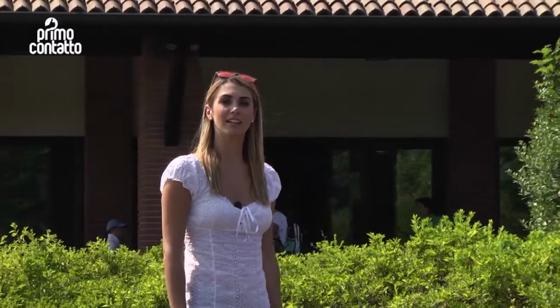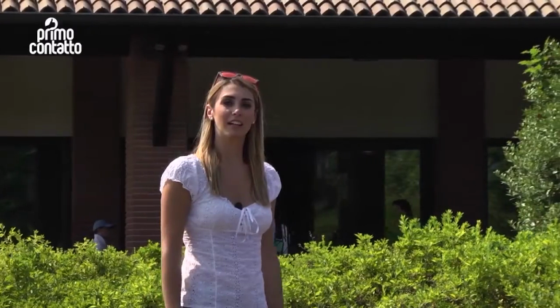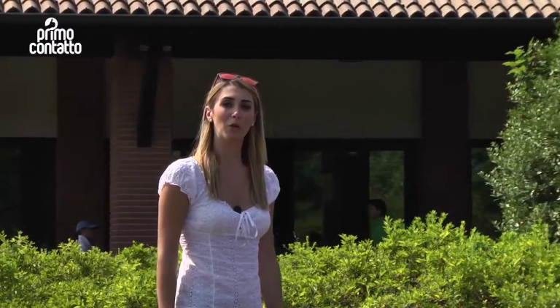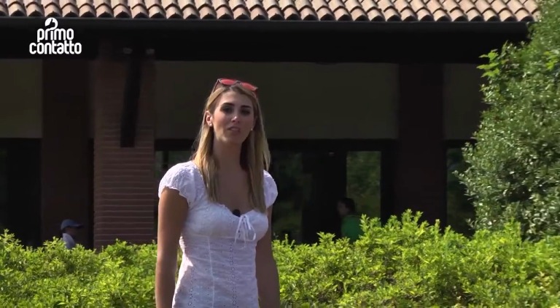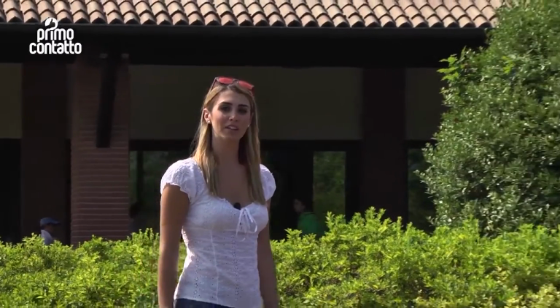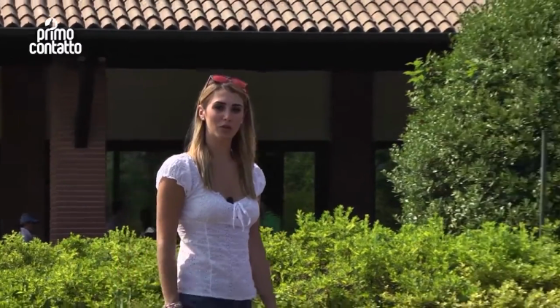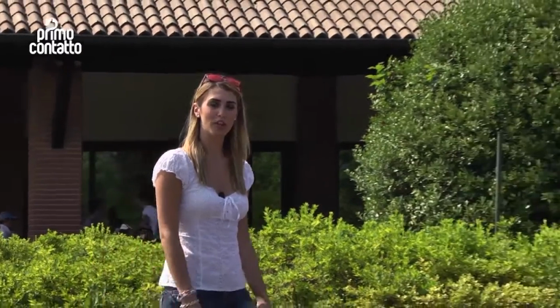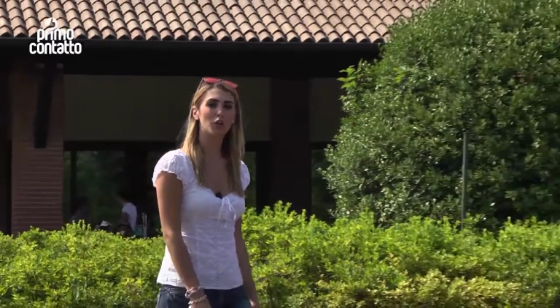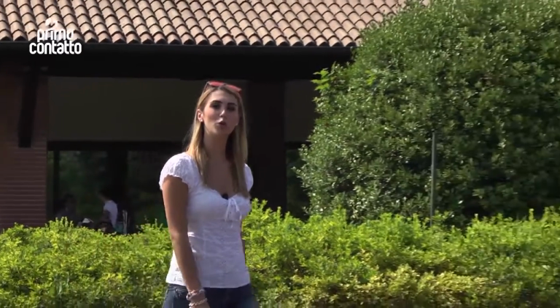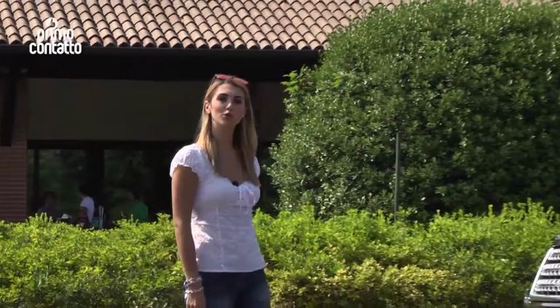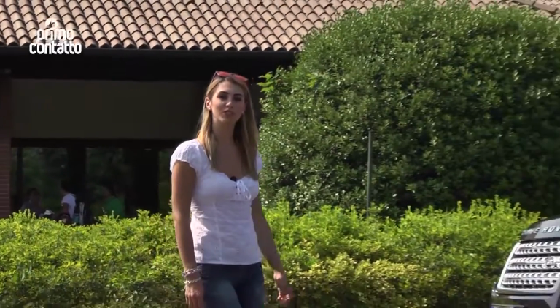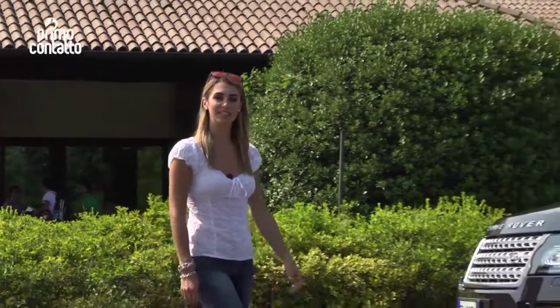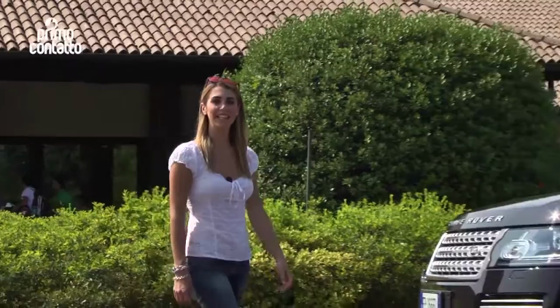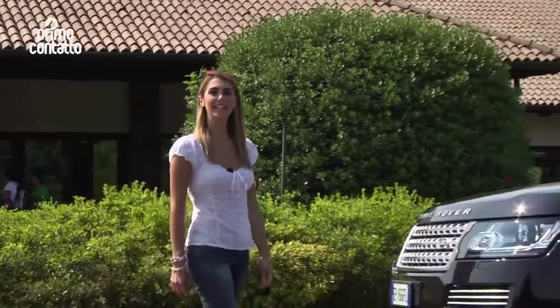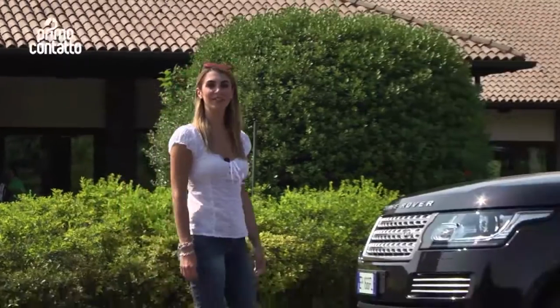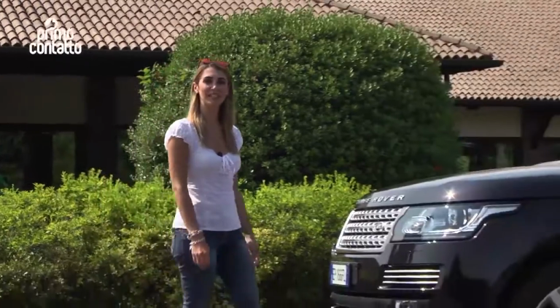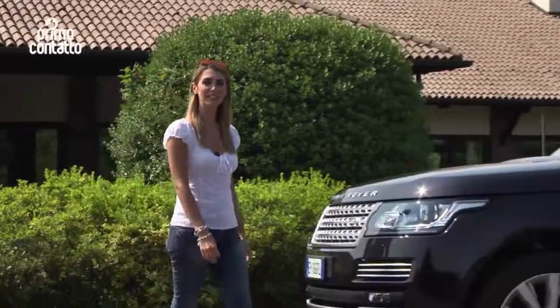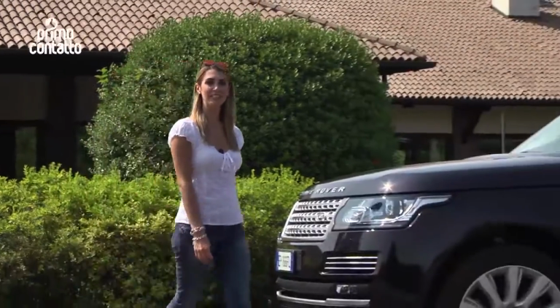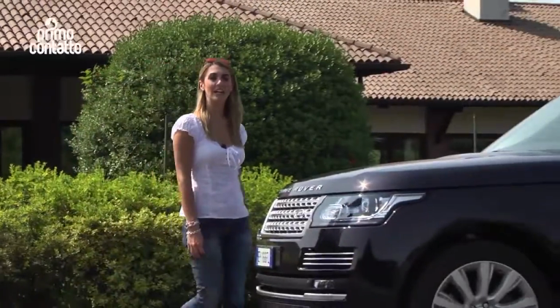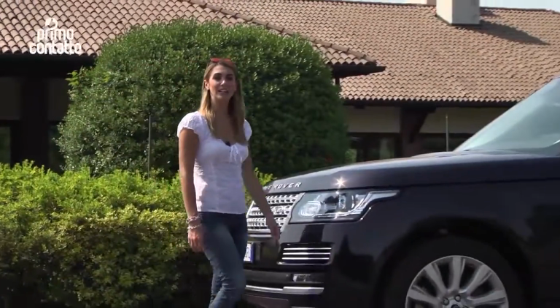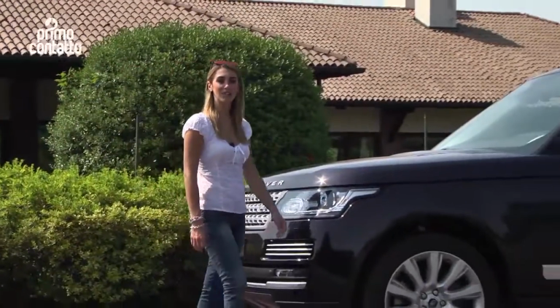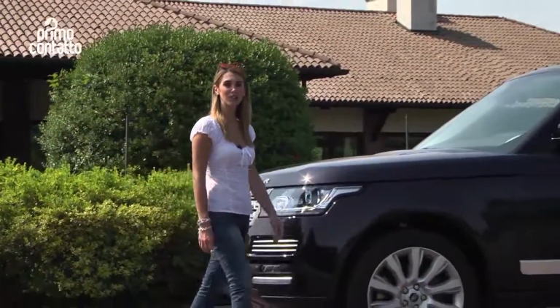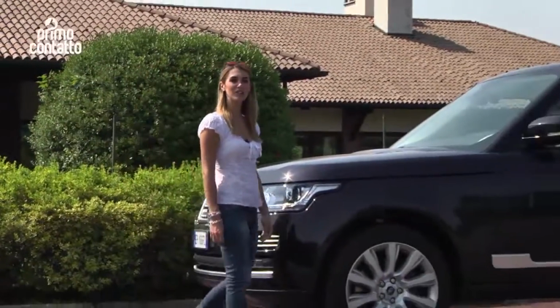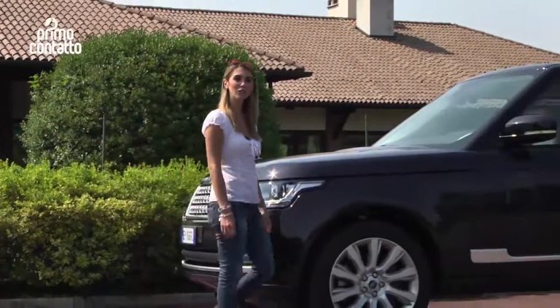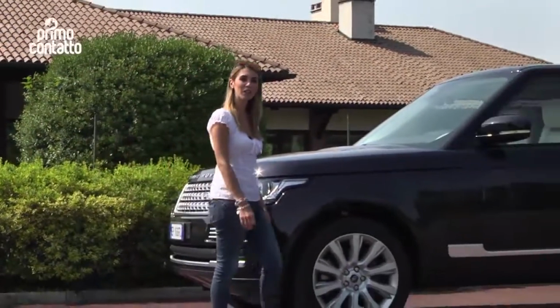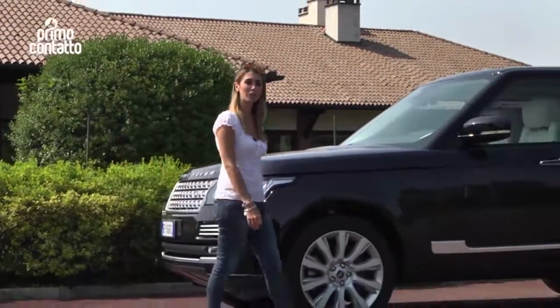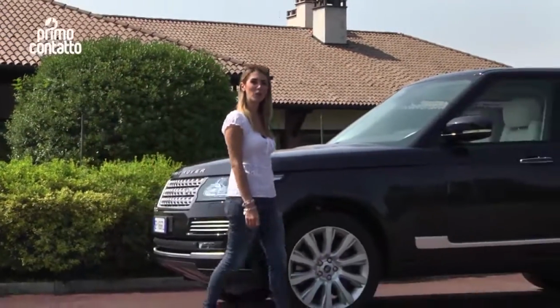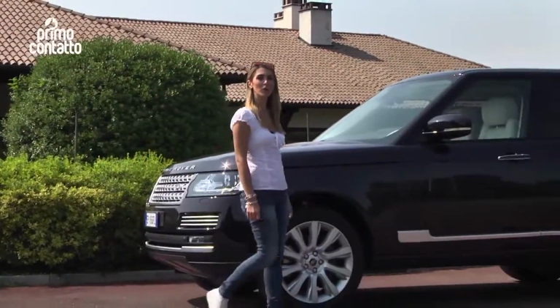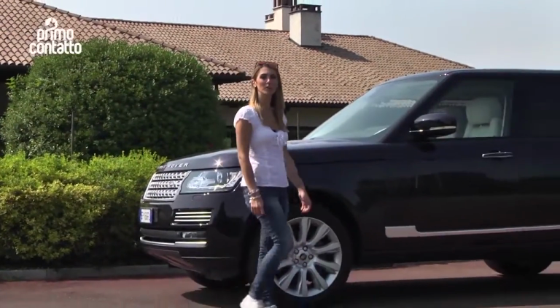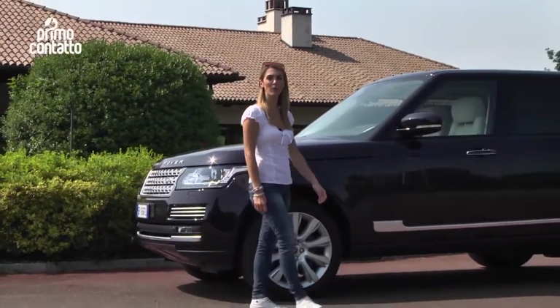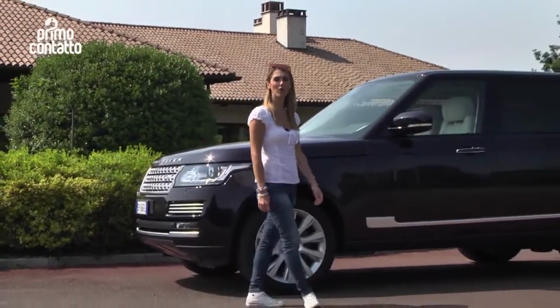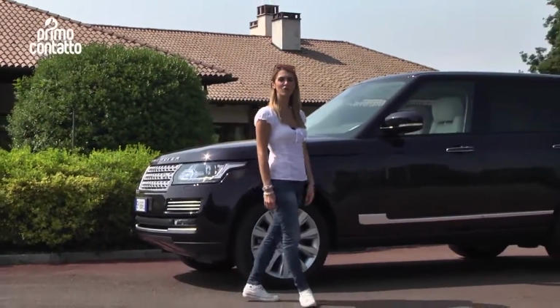La nuova Range Rover: gusto, stile e raffinatezza, davvero in sintonia con il luogo in cui siamo oggi, il Golf Club di Tolcinasco.